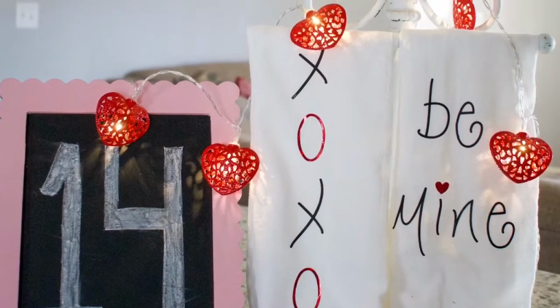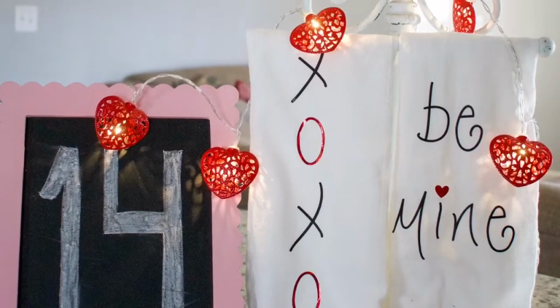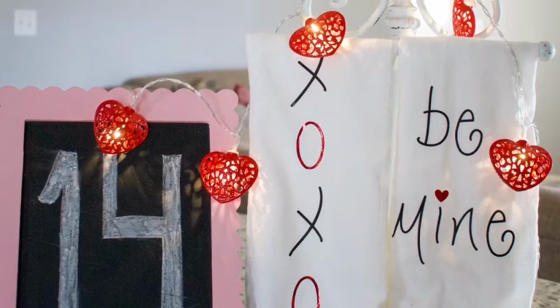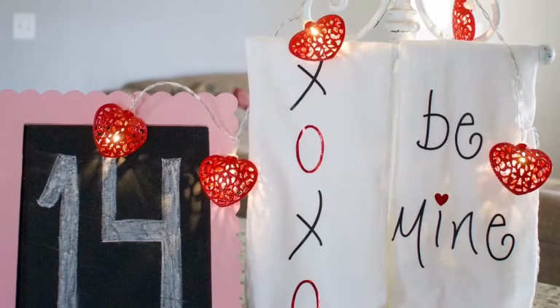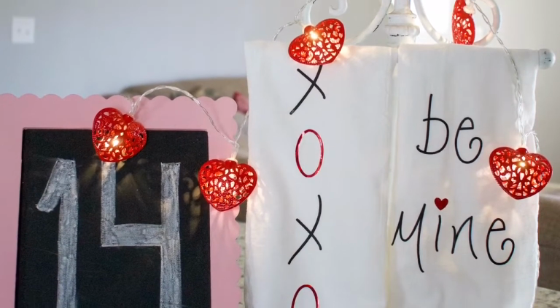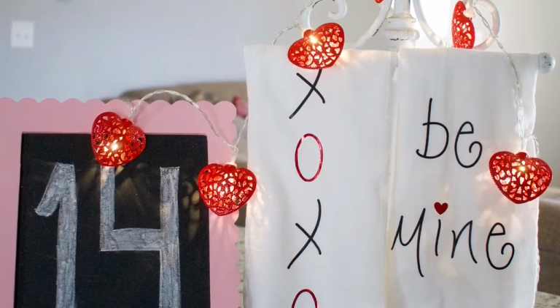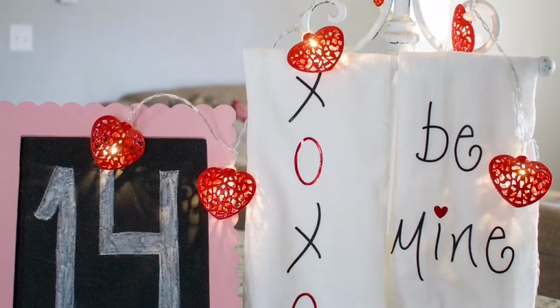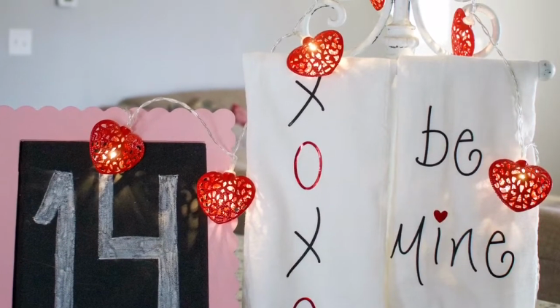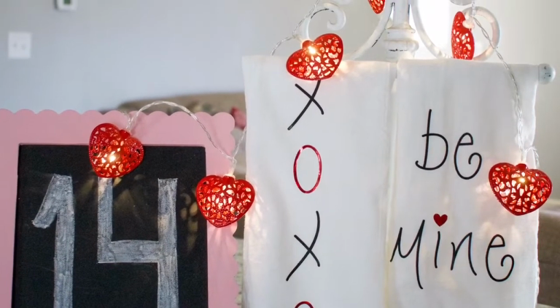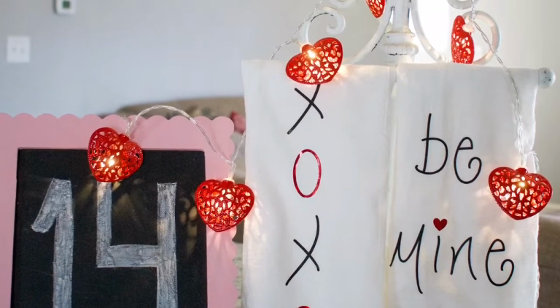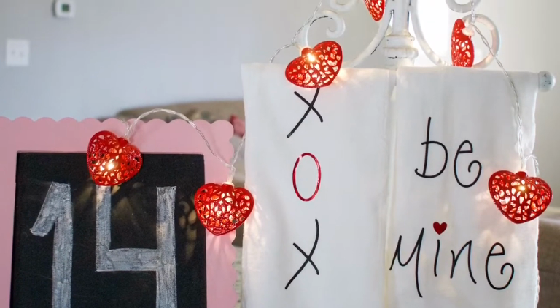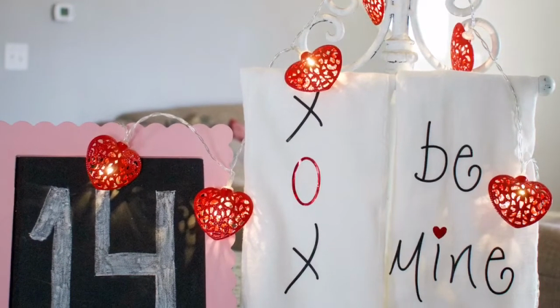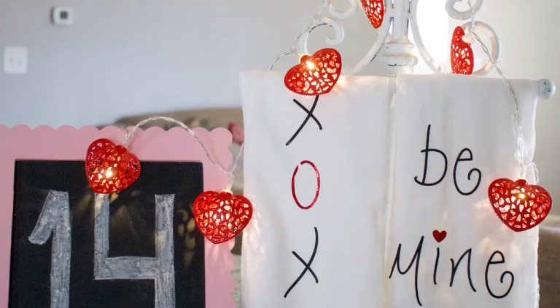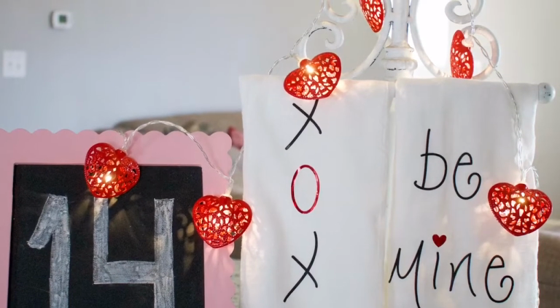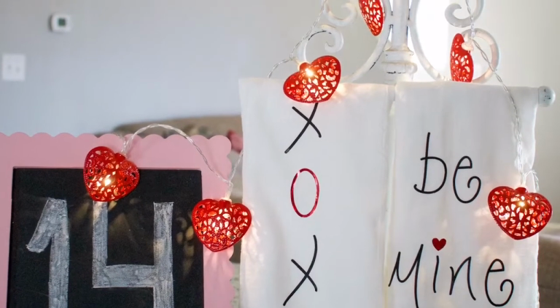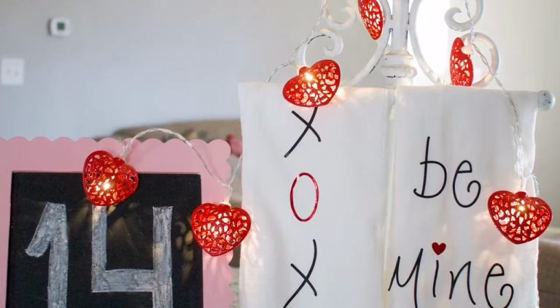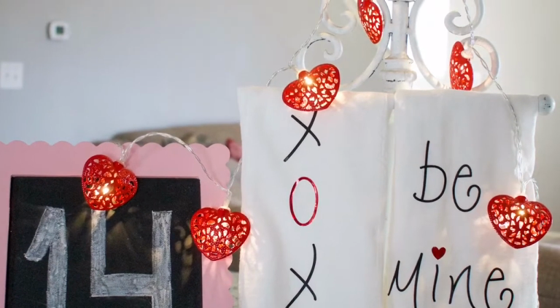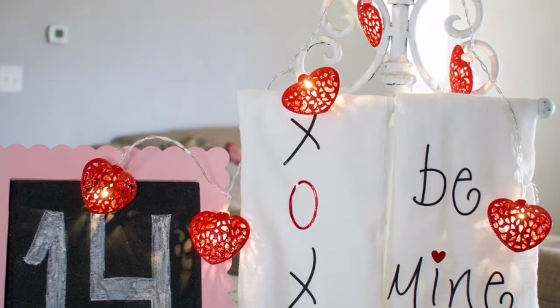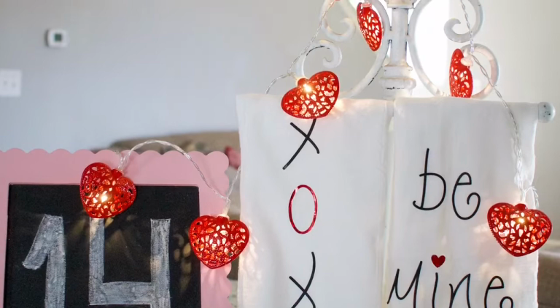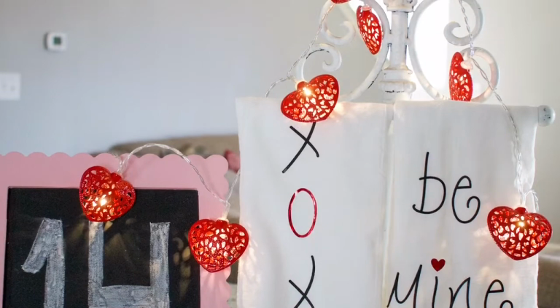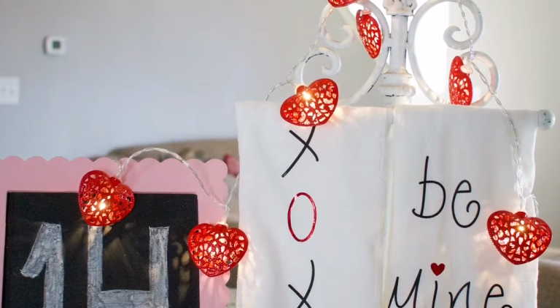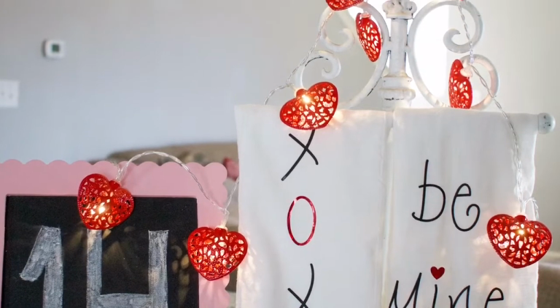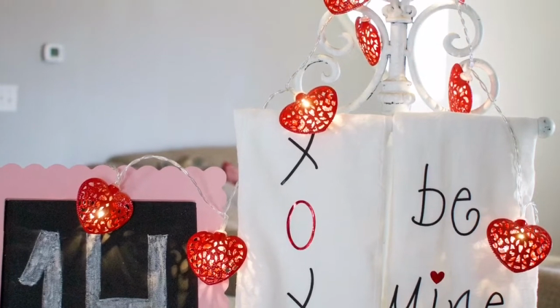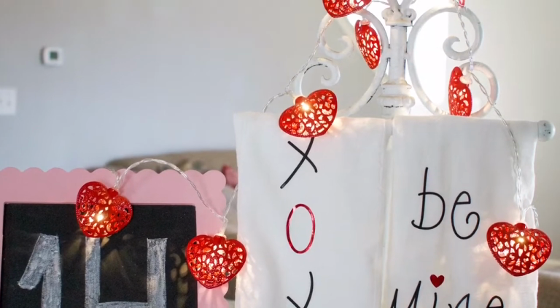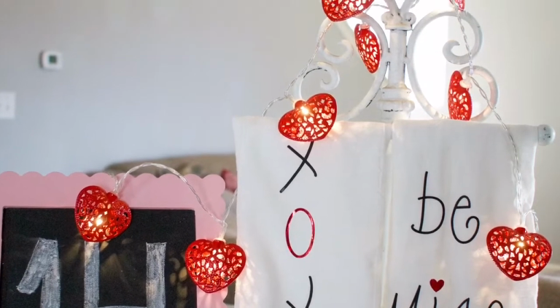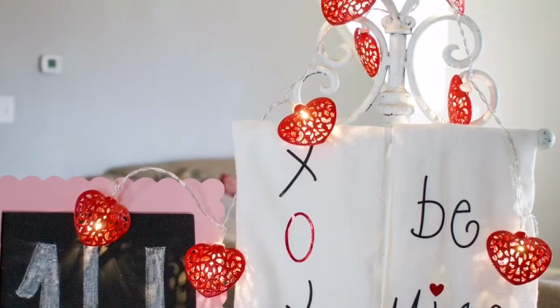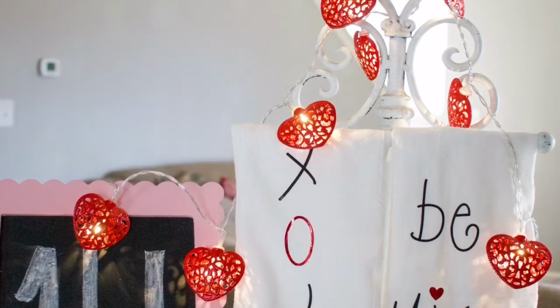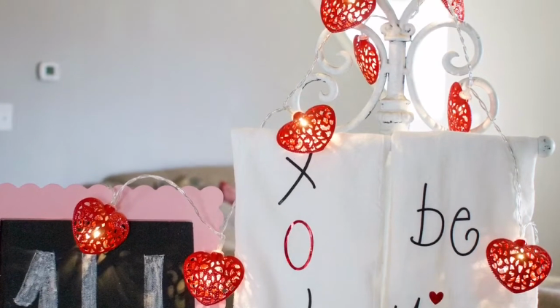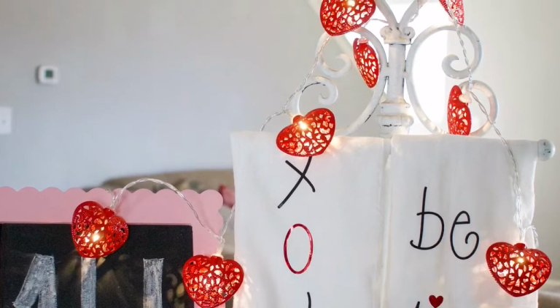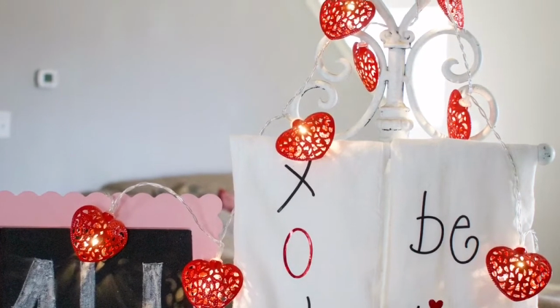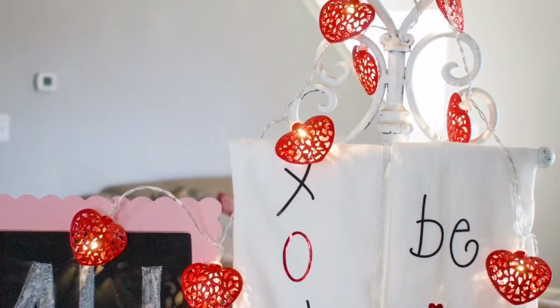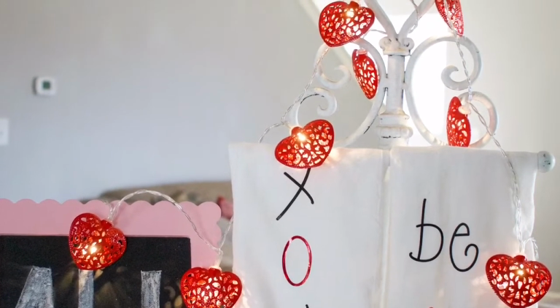And that's it — two adorable Valentine's tea towels to add to your kitchen! Don't forget to check out all of my friends' DIY Valentine projects below; I'll go ahead and link them for you. Have yourself a very lovely day!